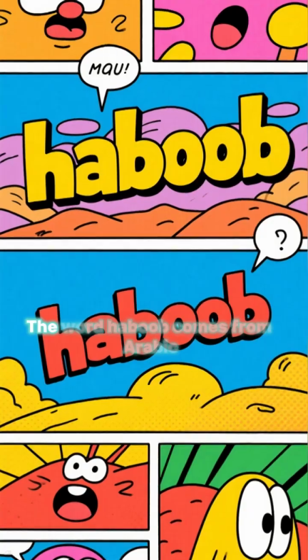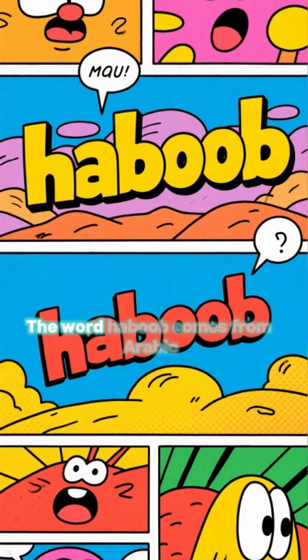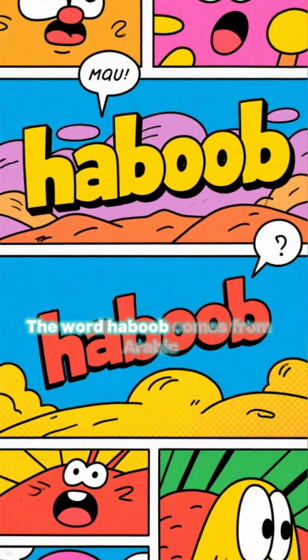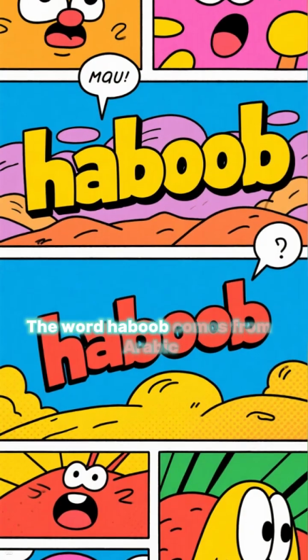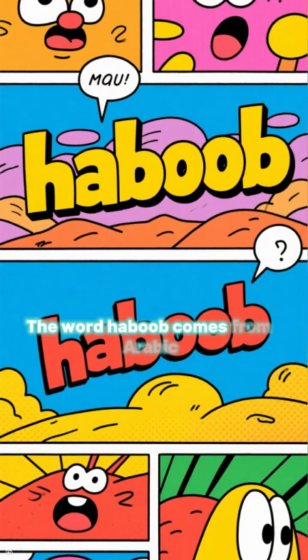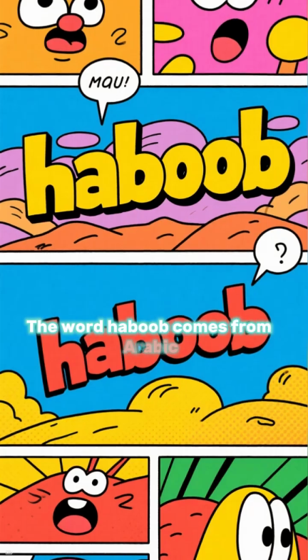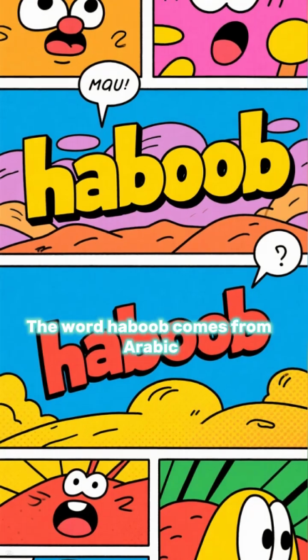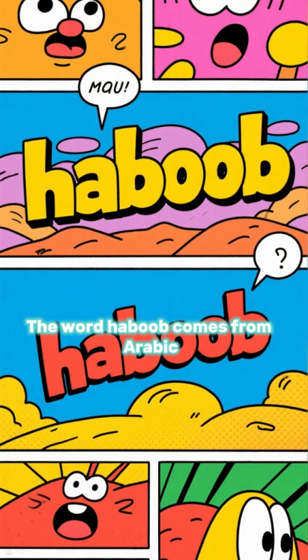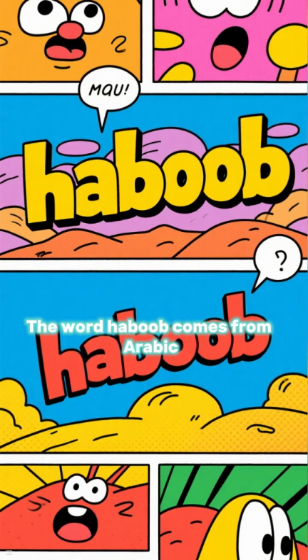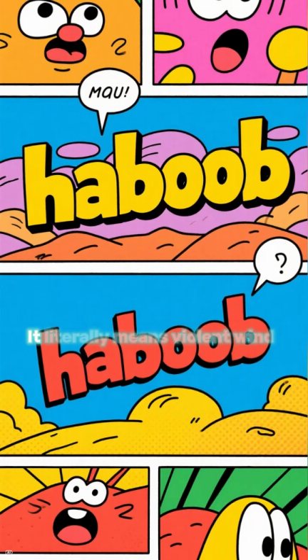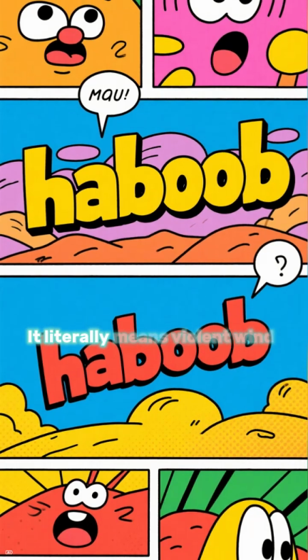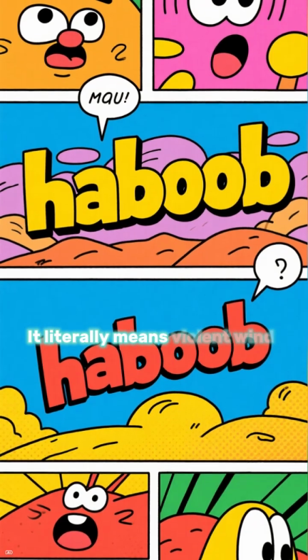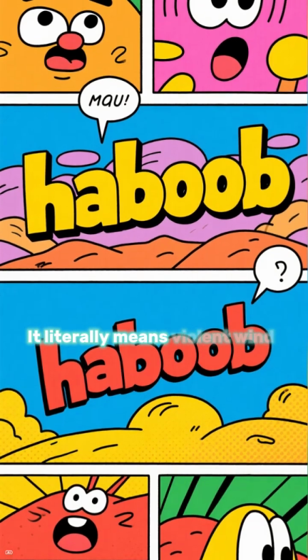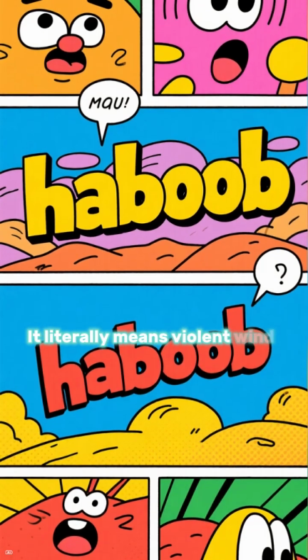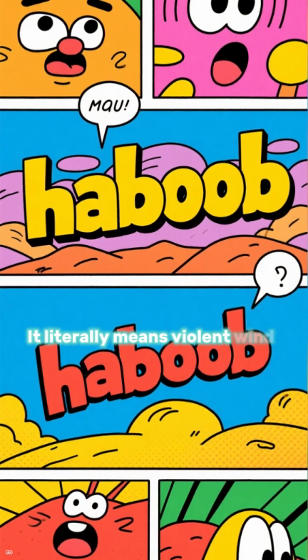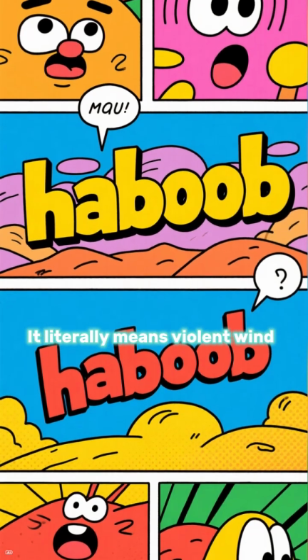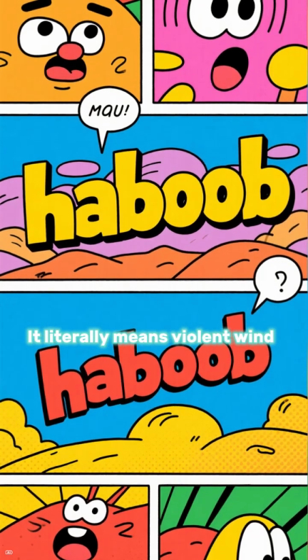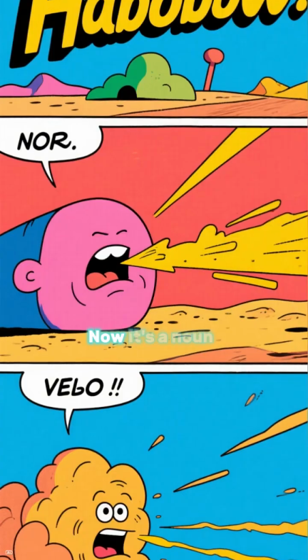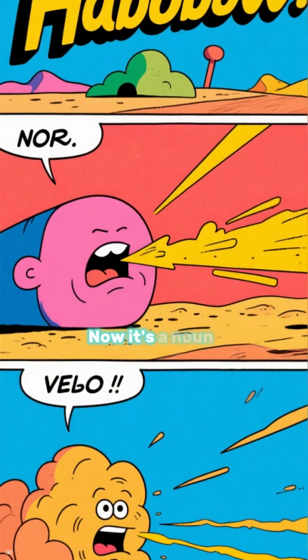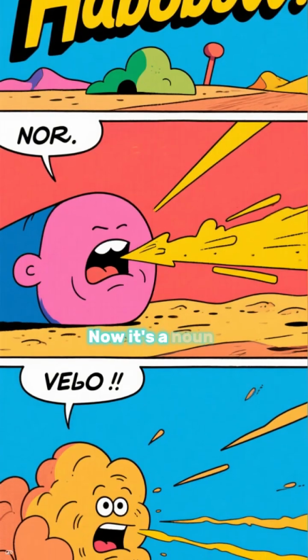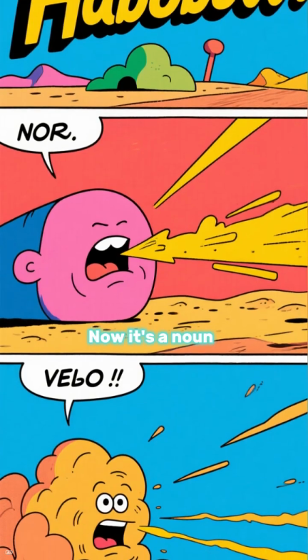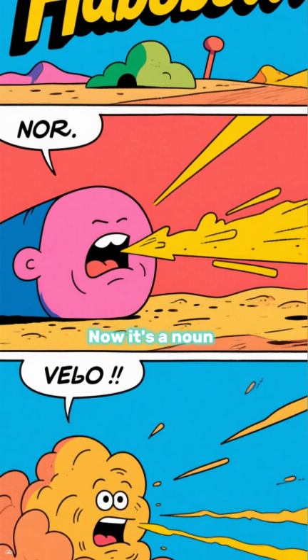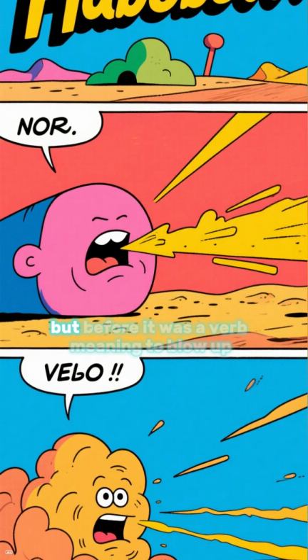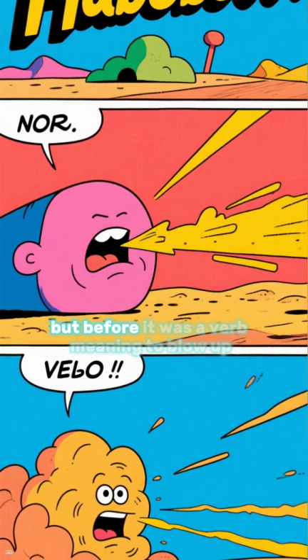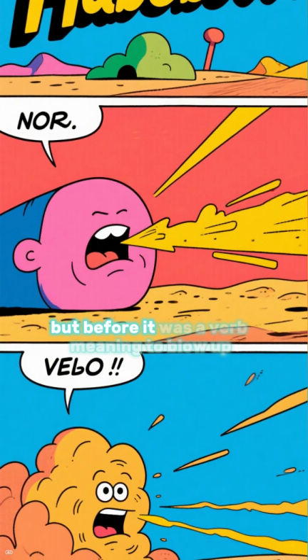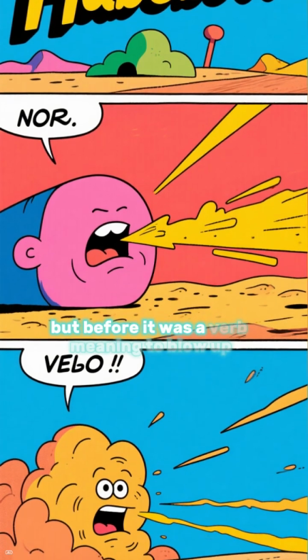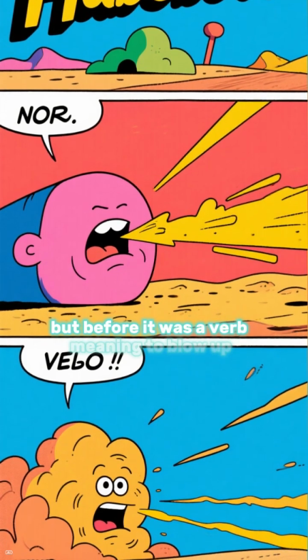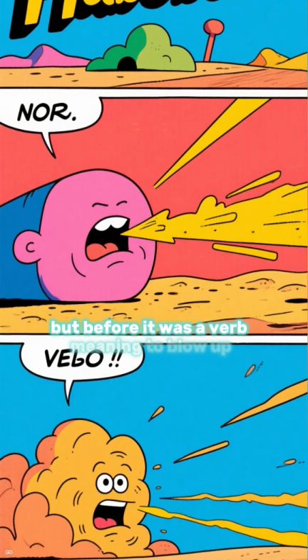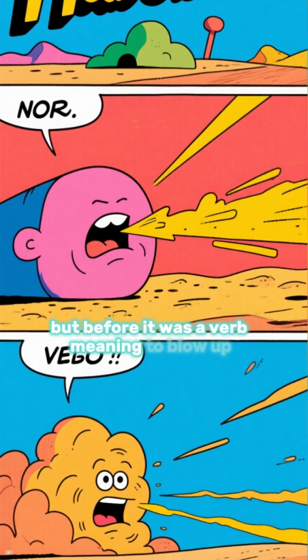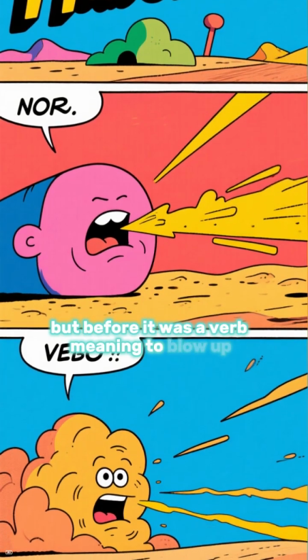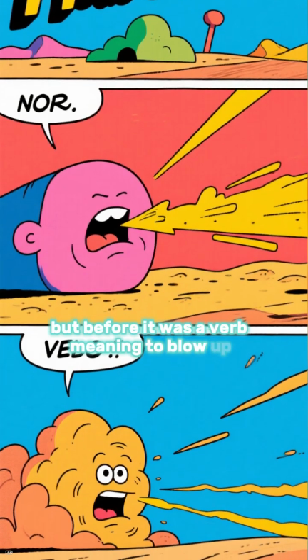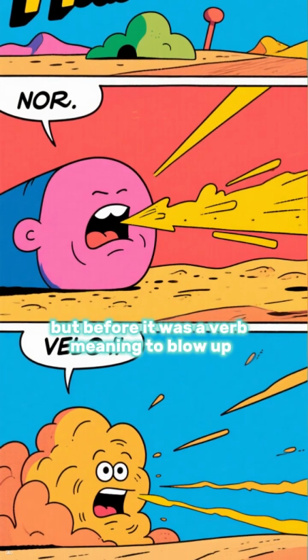The word haboob comes from Arabic. It literally means violent wind. It's now used as a noun, but before it was a verb meaning to blow up.